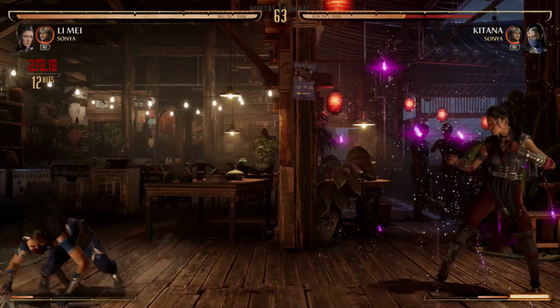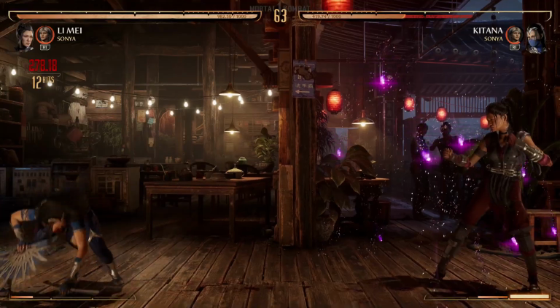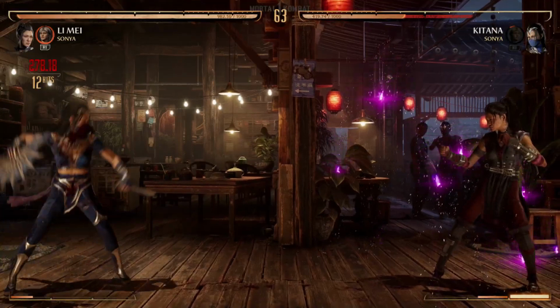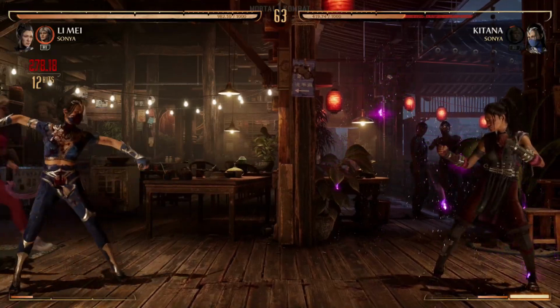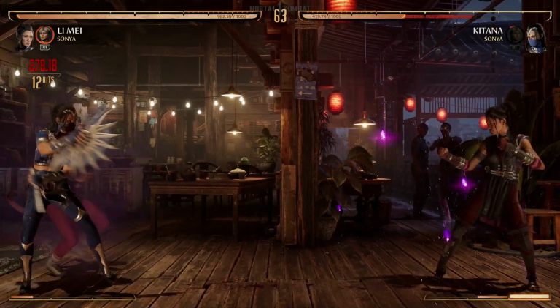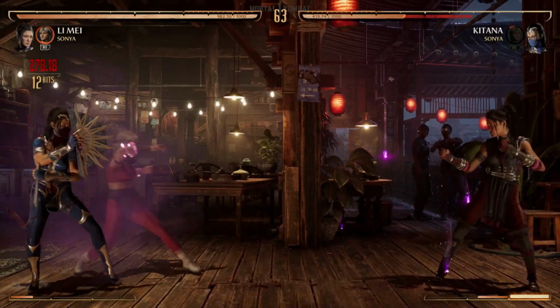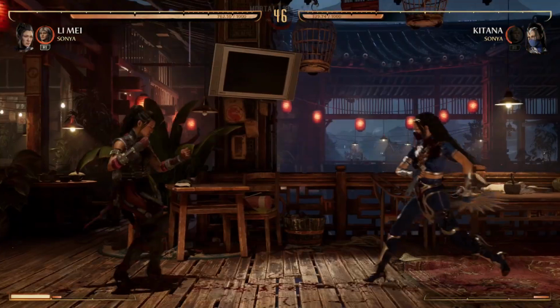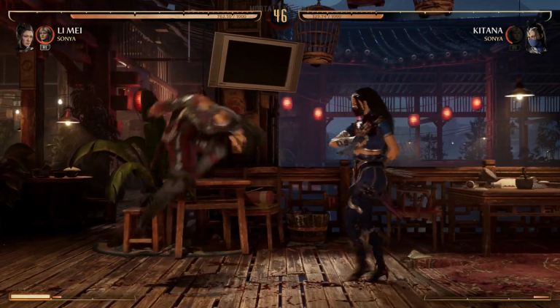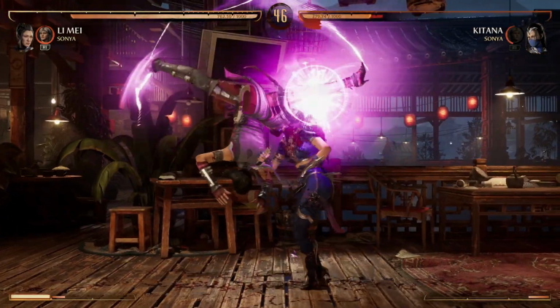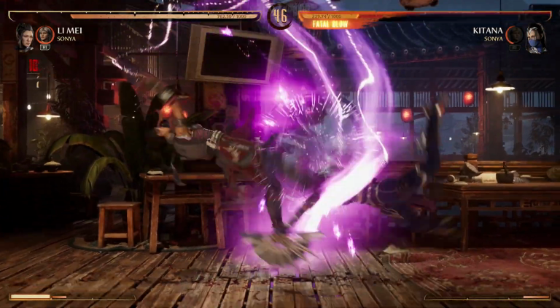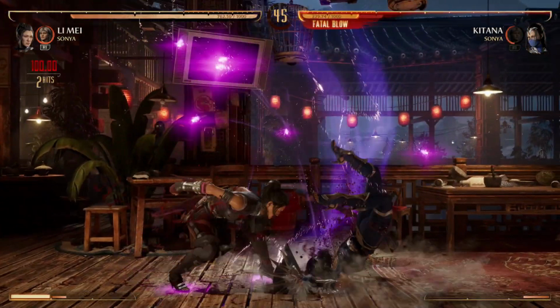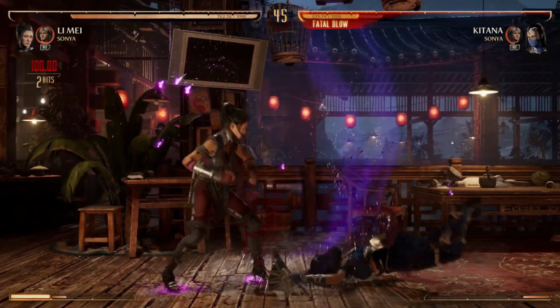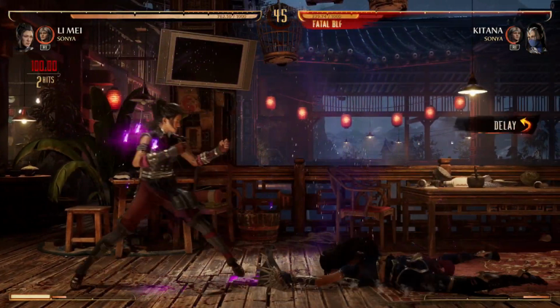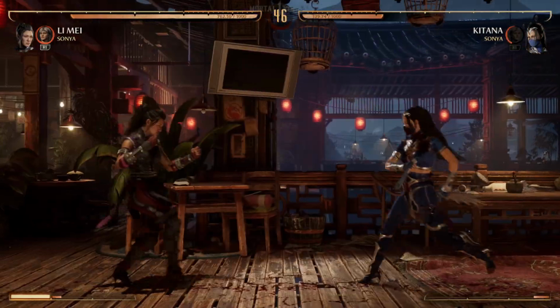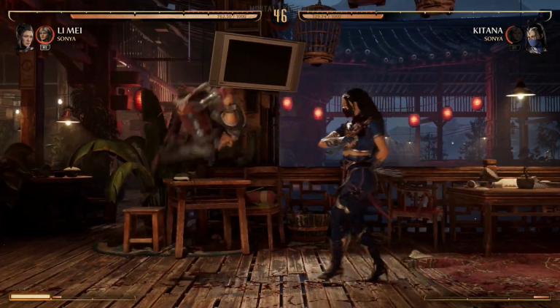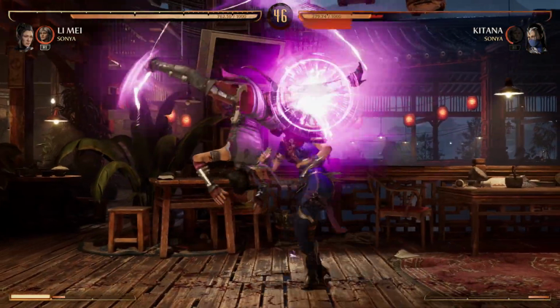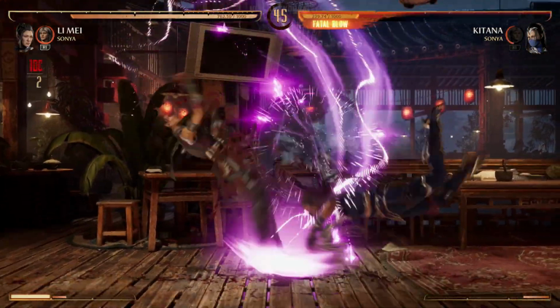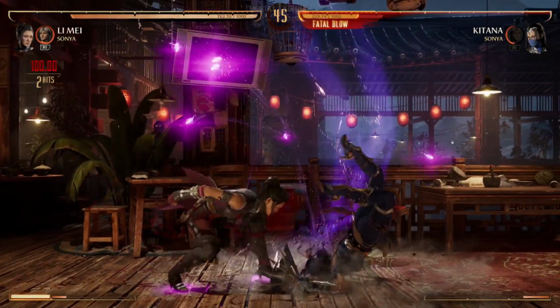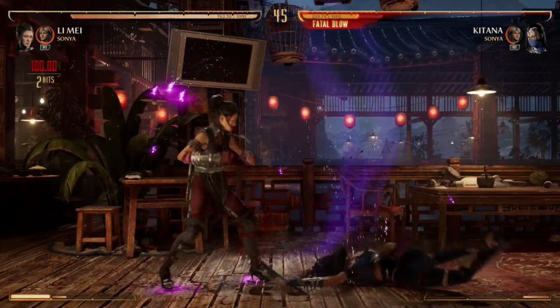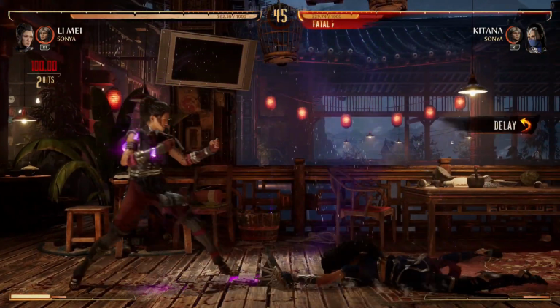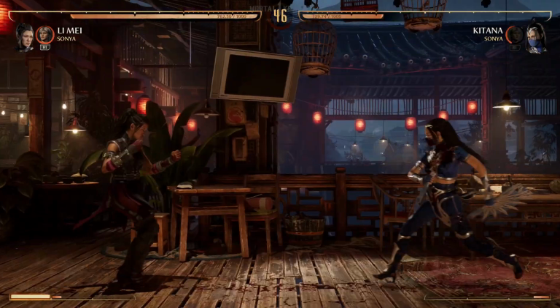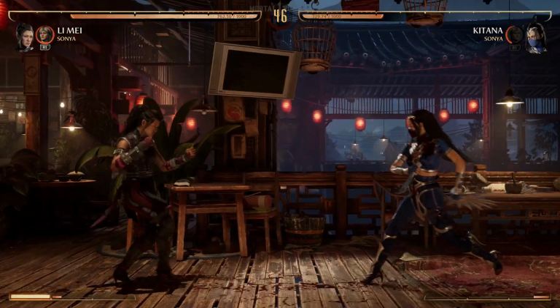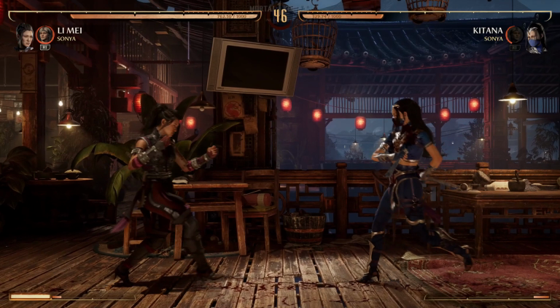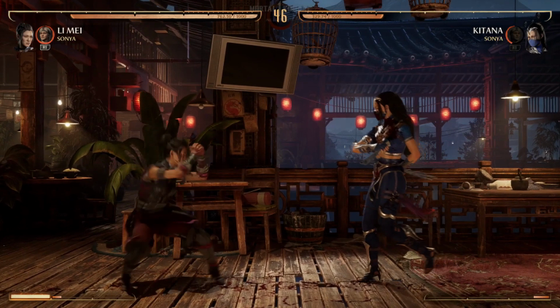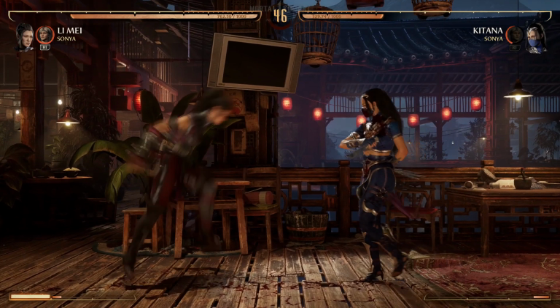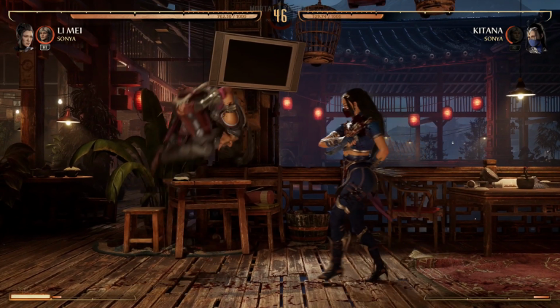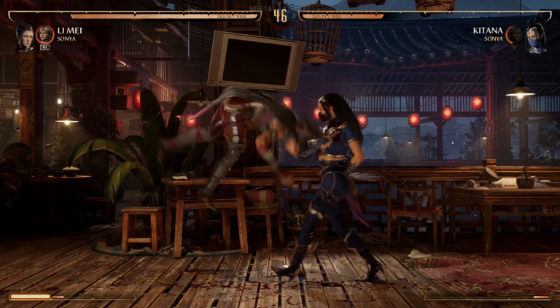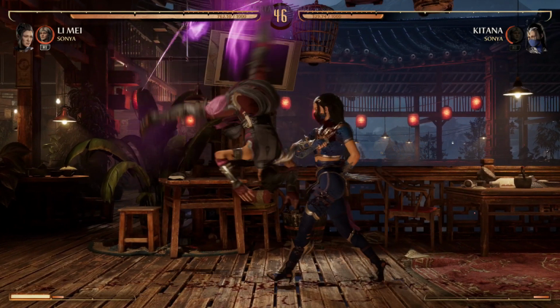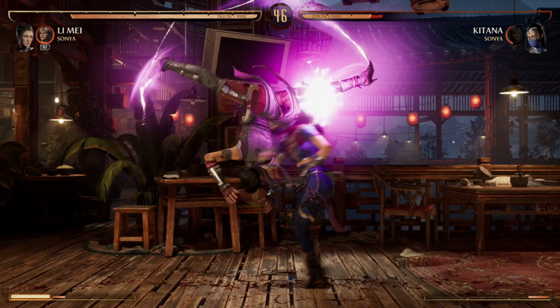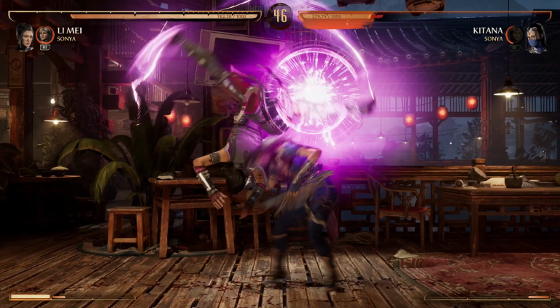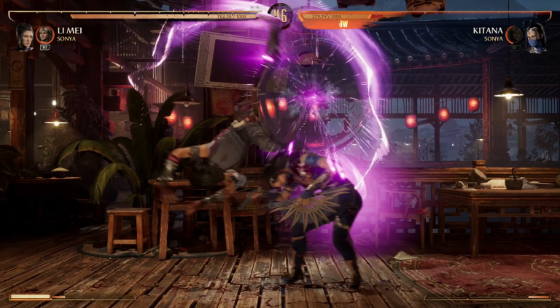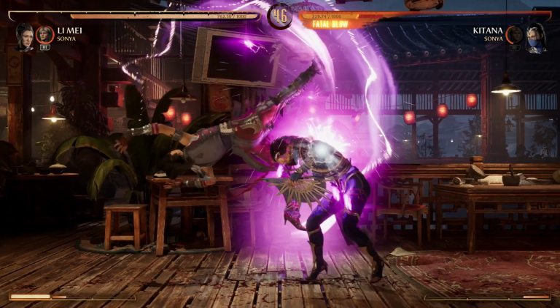She also has this instant air overhead that you can do, which is unsafe, so keep that in mind. It also doubles as a combo ender, leaving the opponent really close to you.